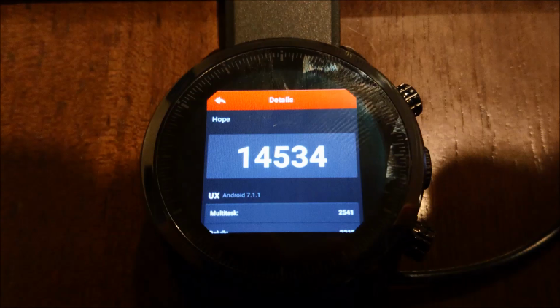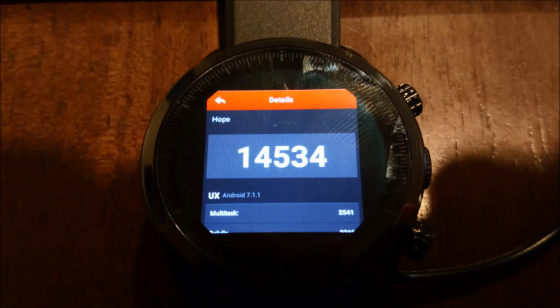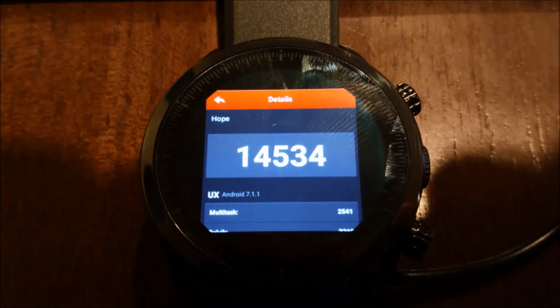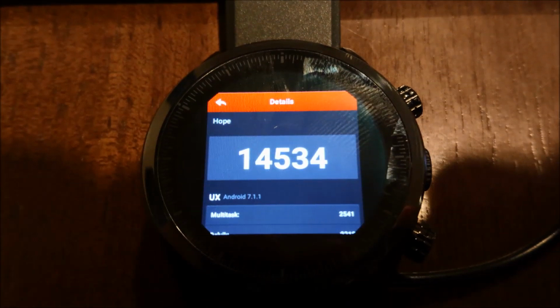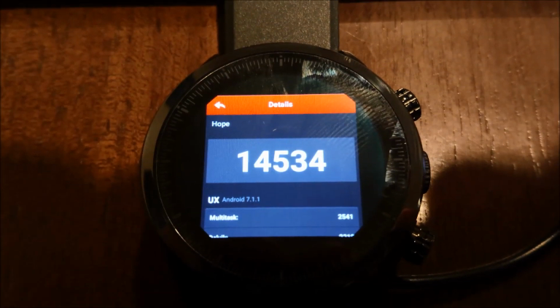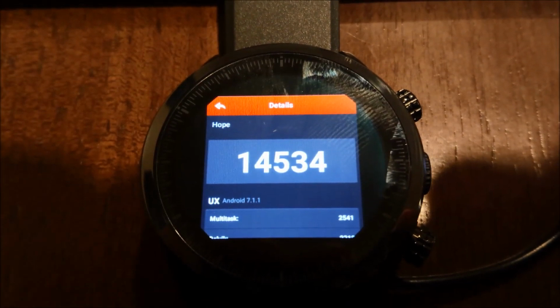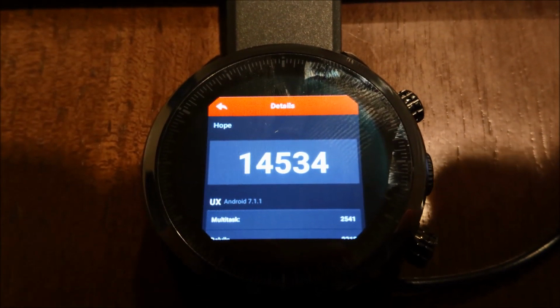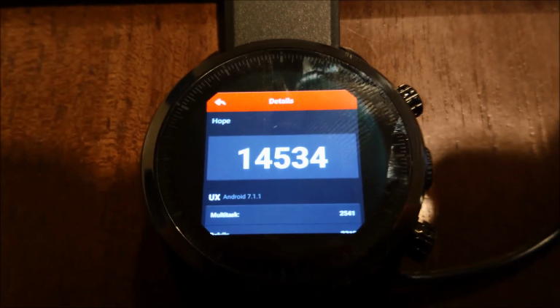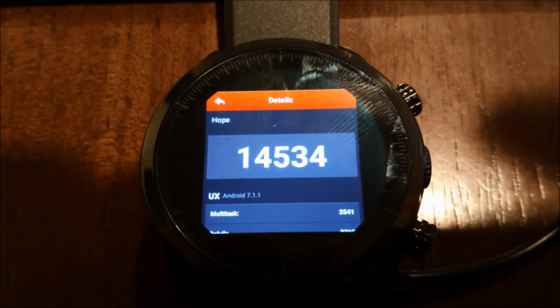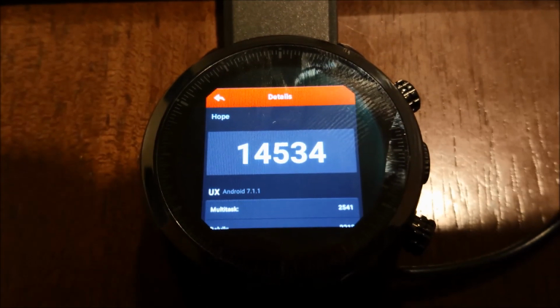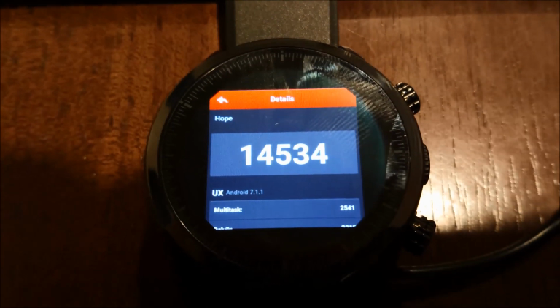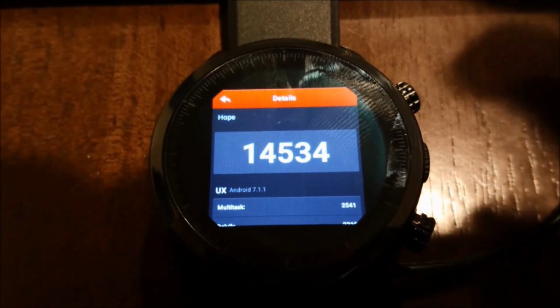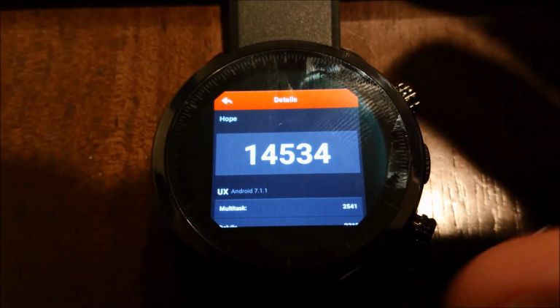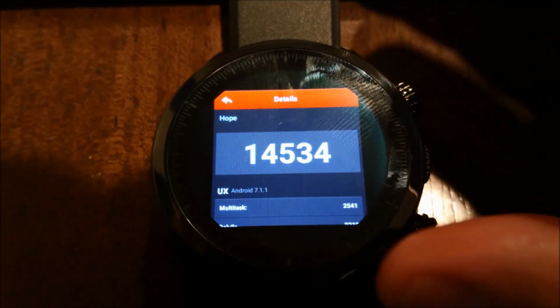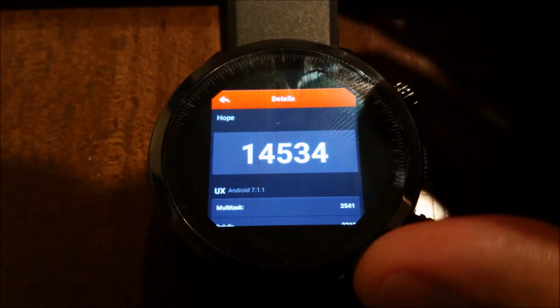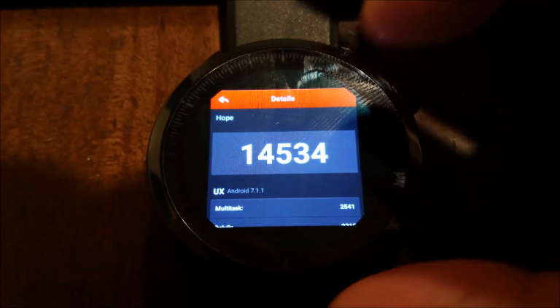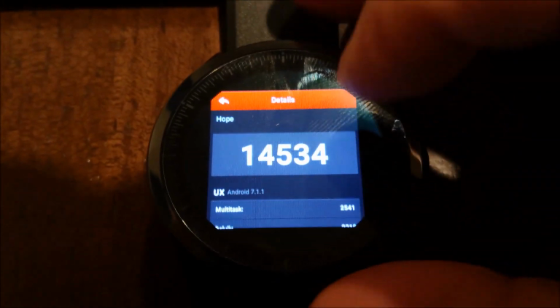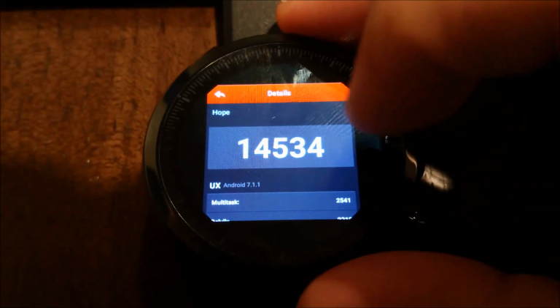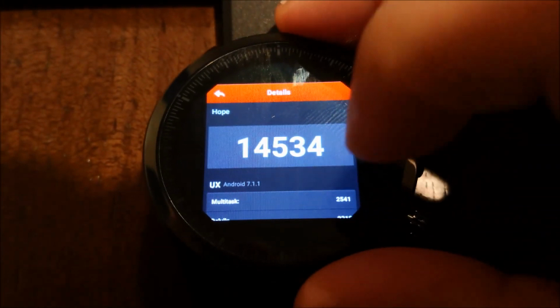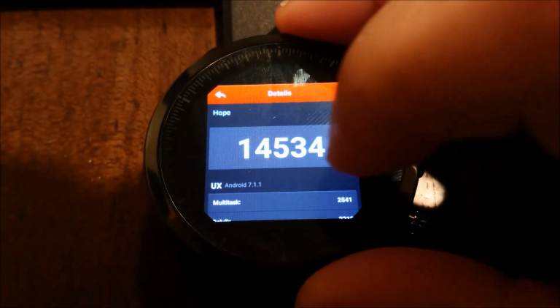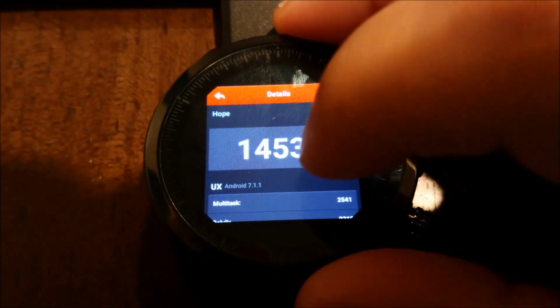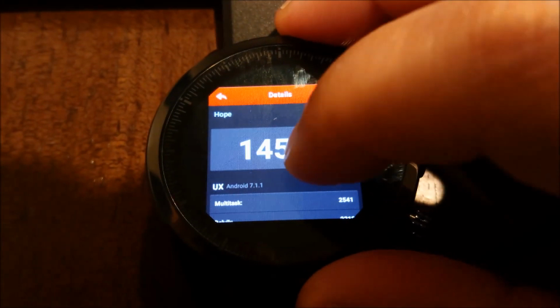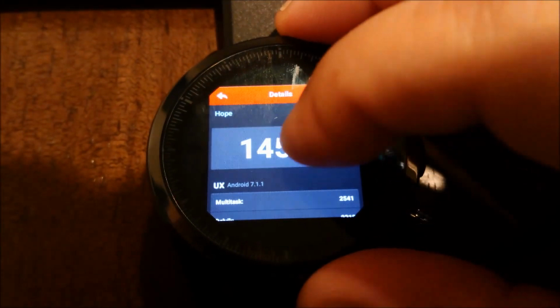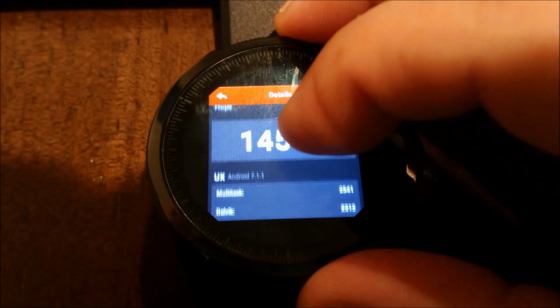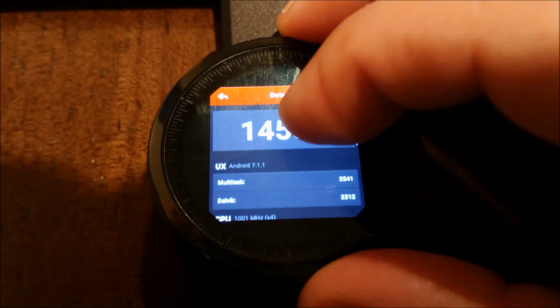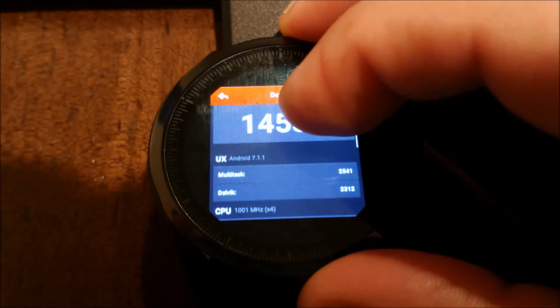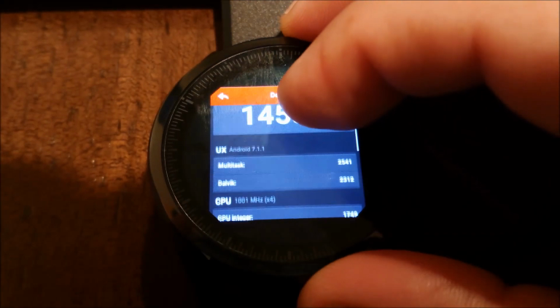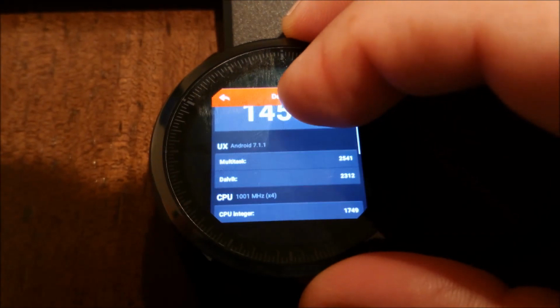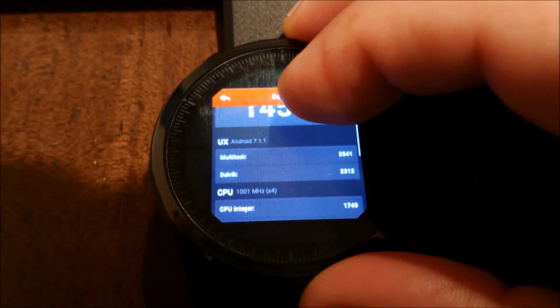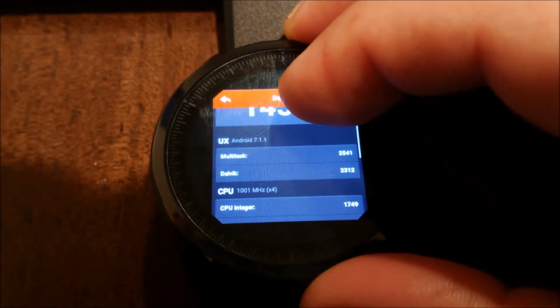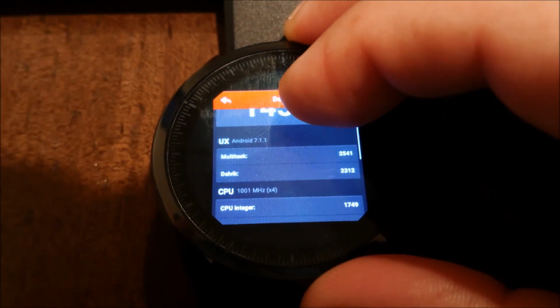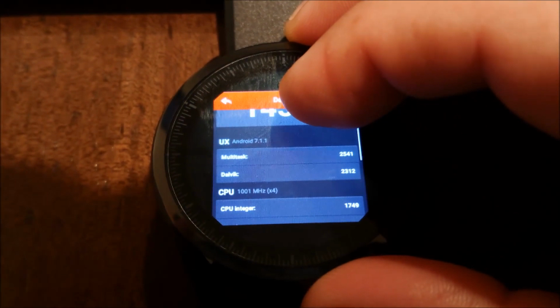We can see that the Cospet Hope has an Antutu benchmarking score of 14,534.